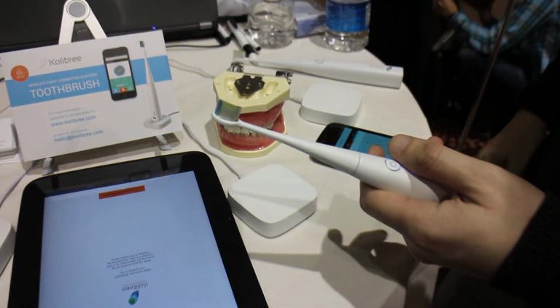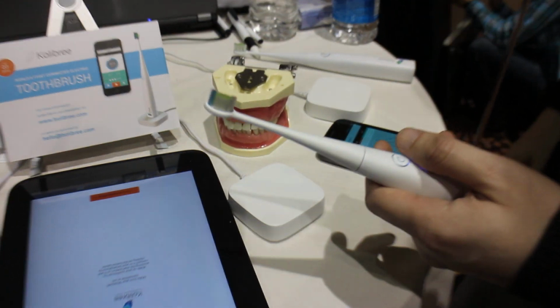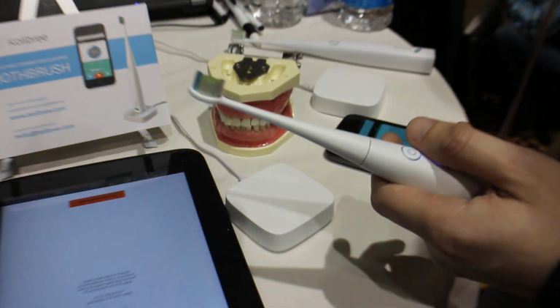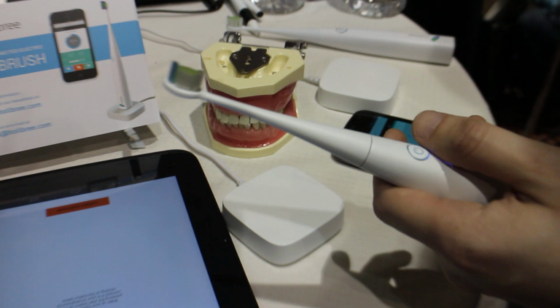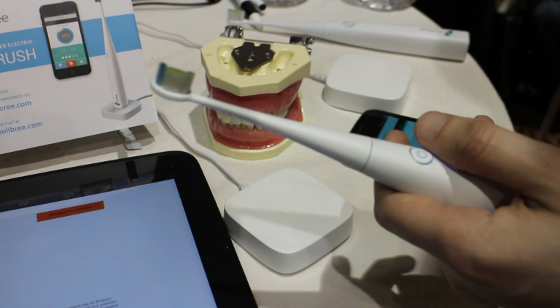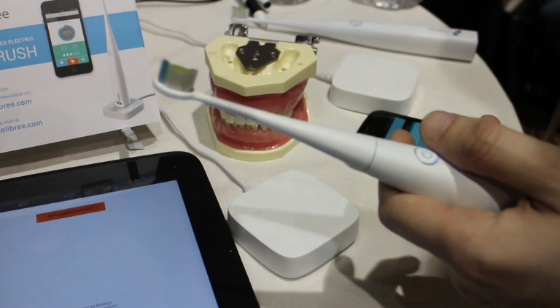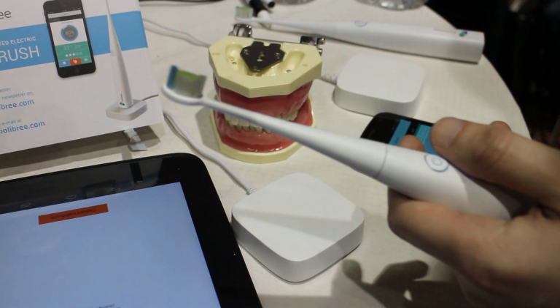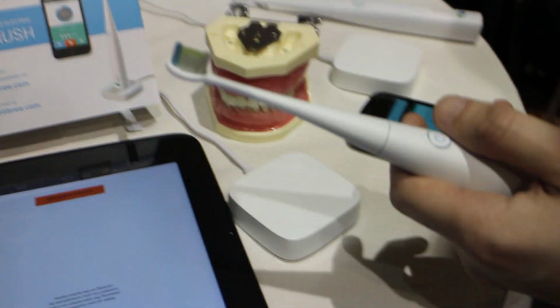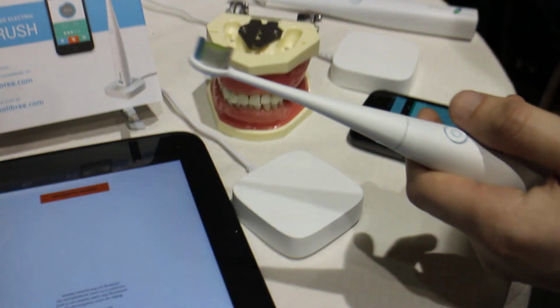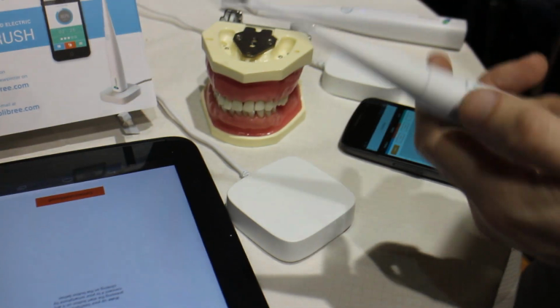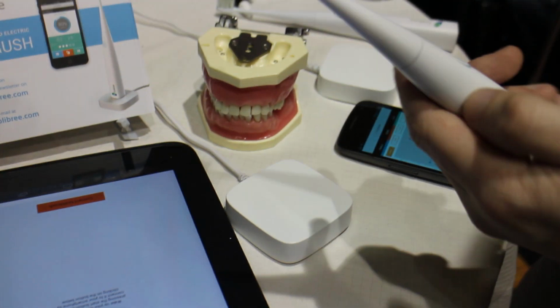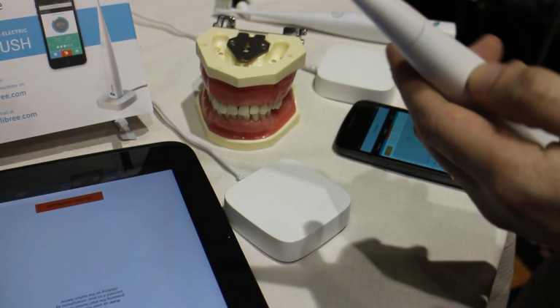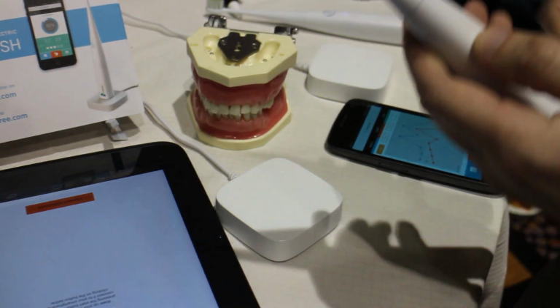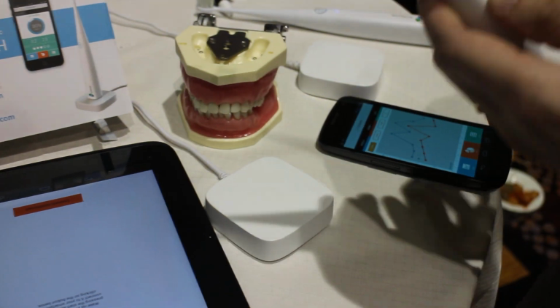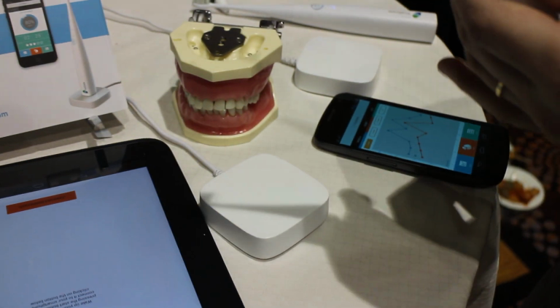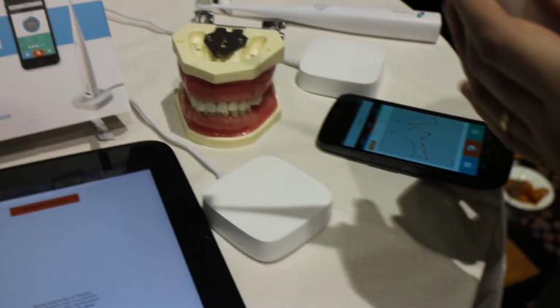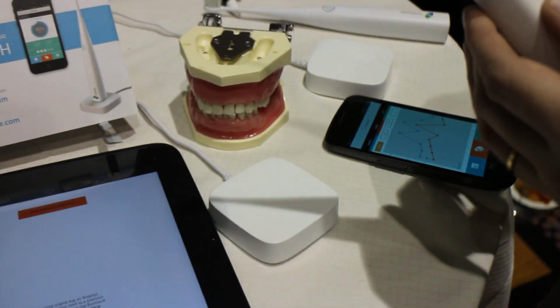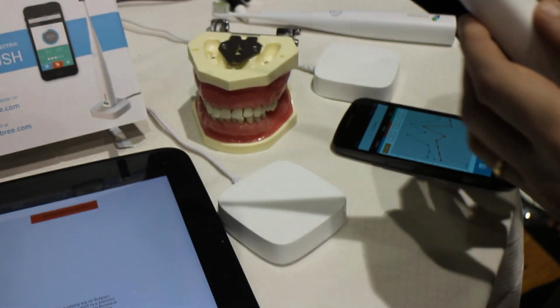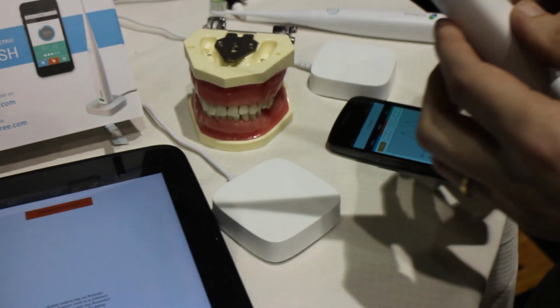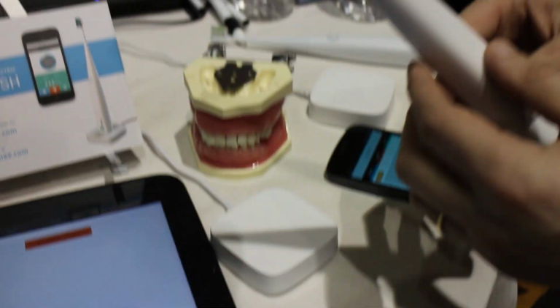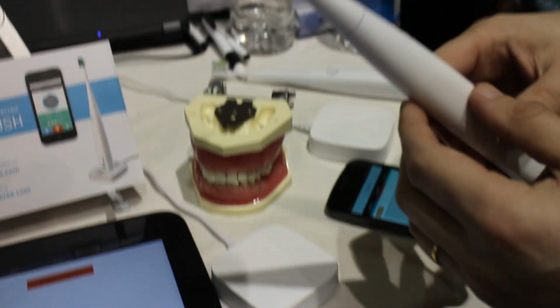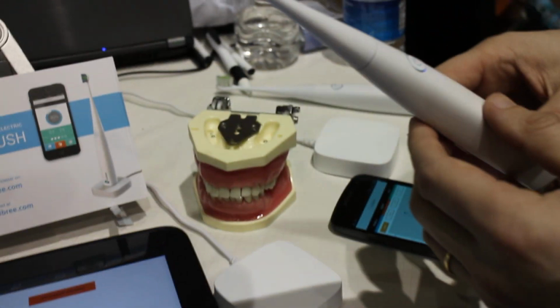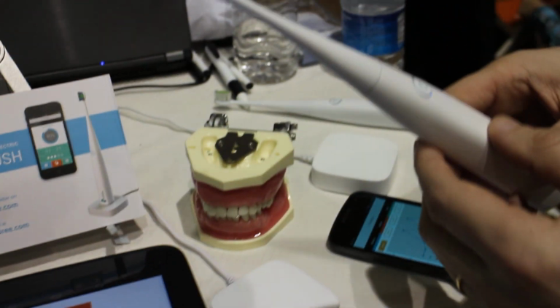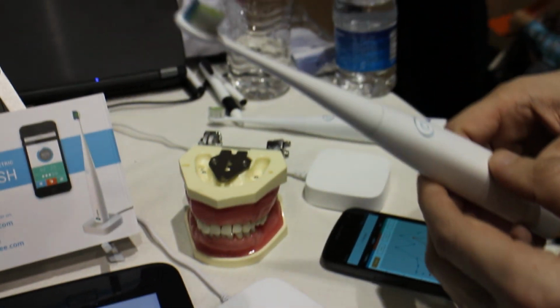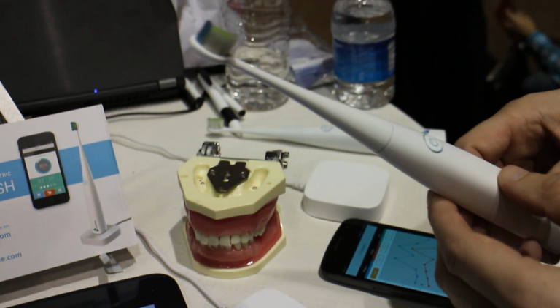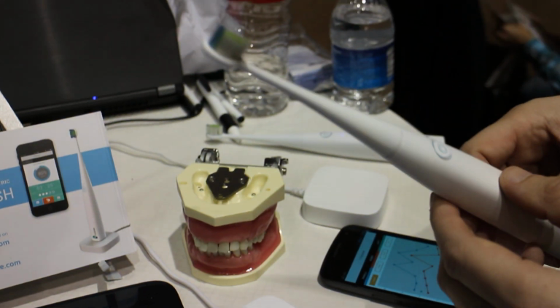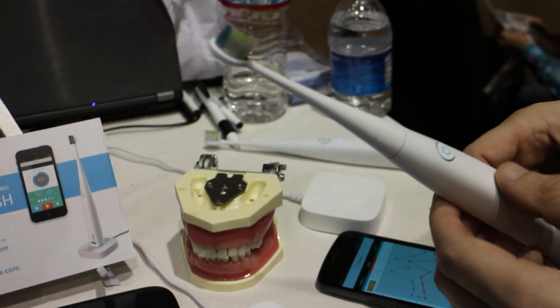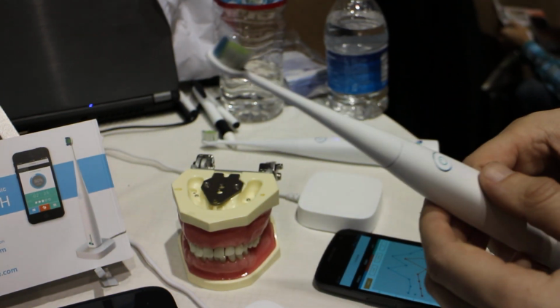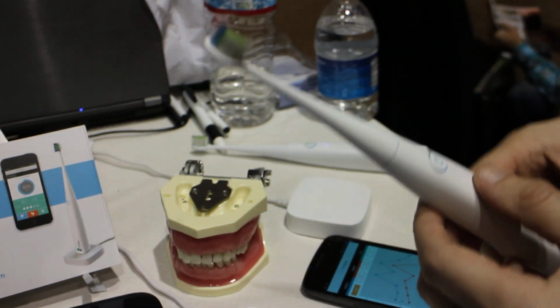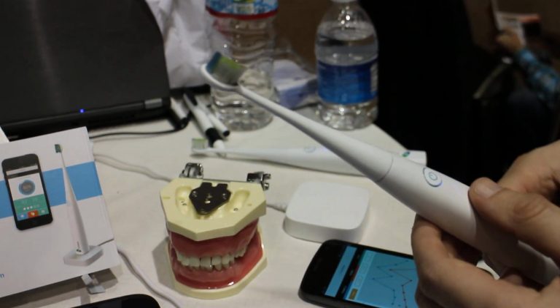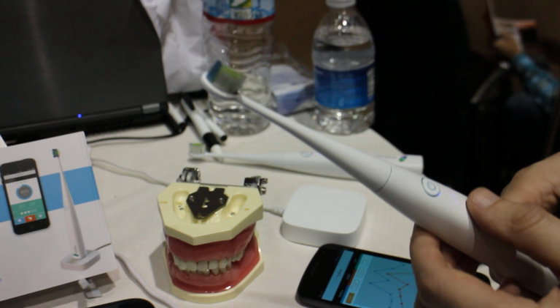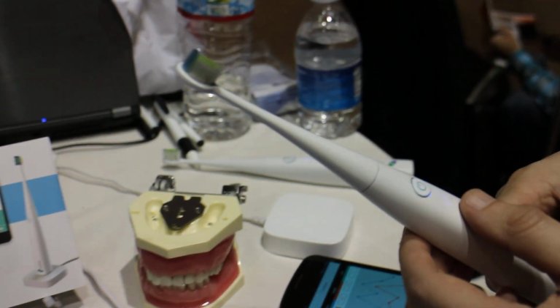Does this toothbrush have a name, or is it just the Calibri toothbrush? It's called the Calibri toothbrush. And the company is Calibri as well? Calibri as well.